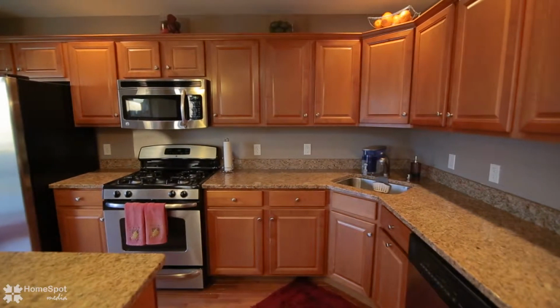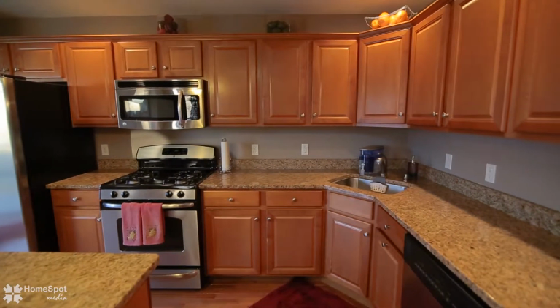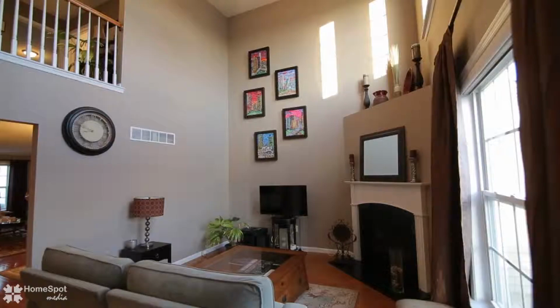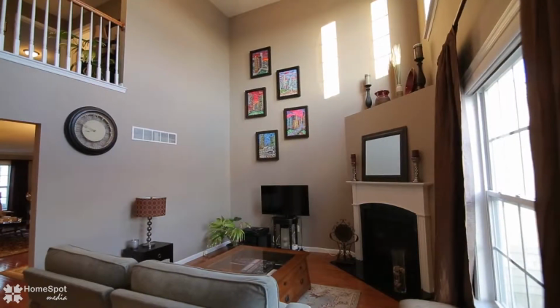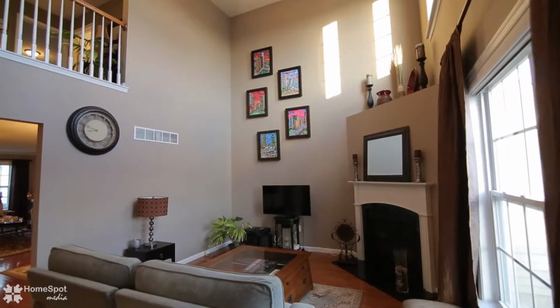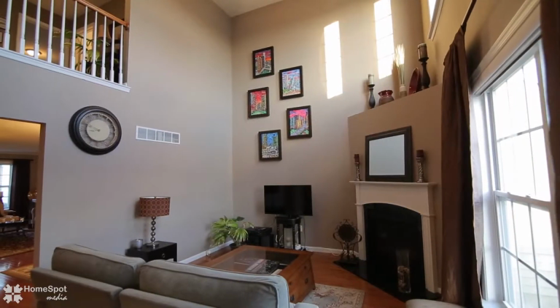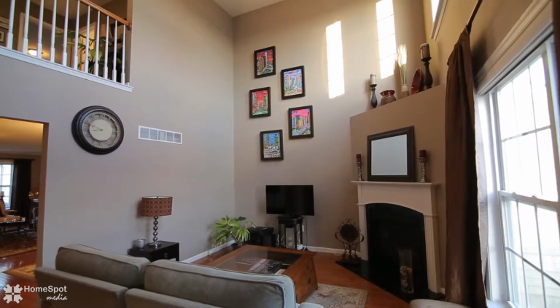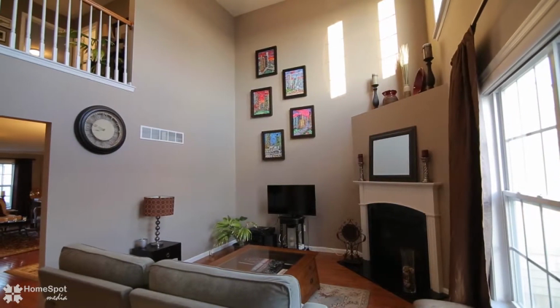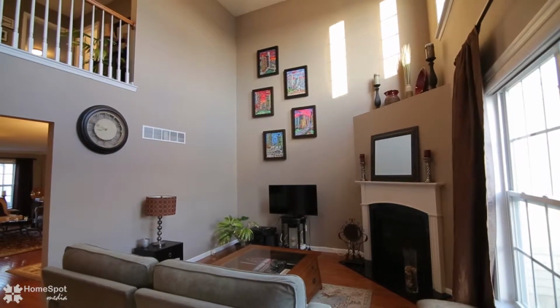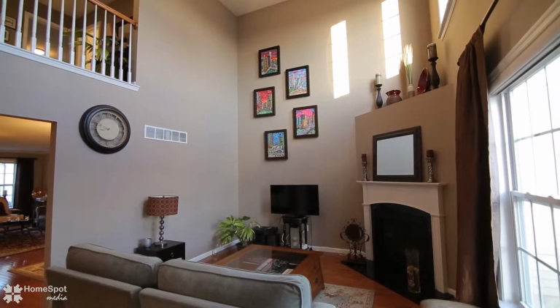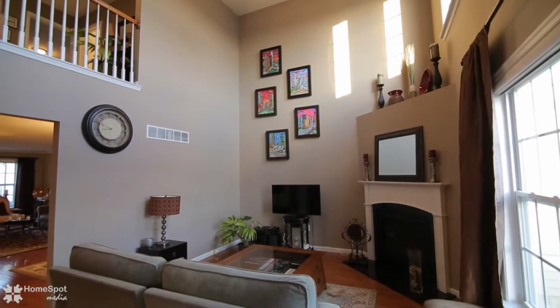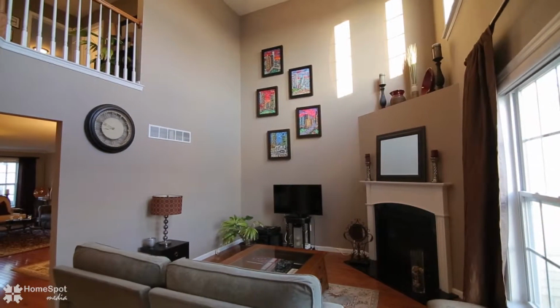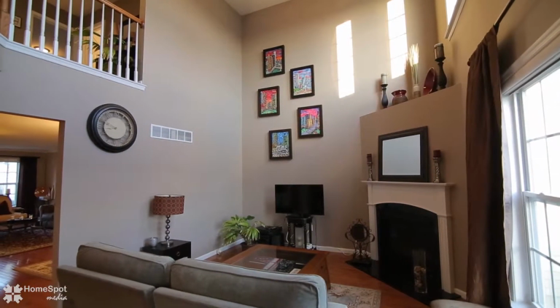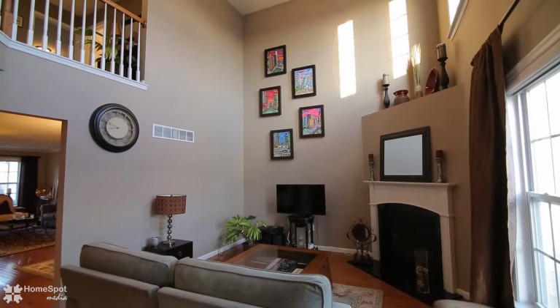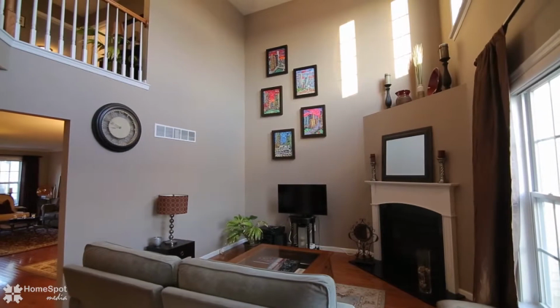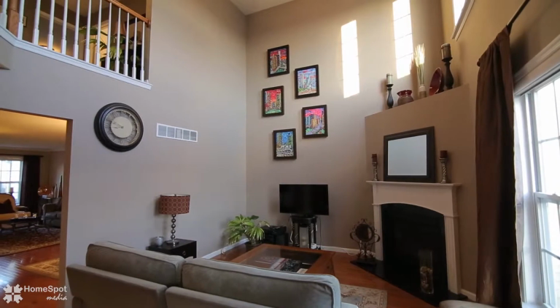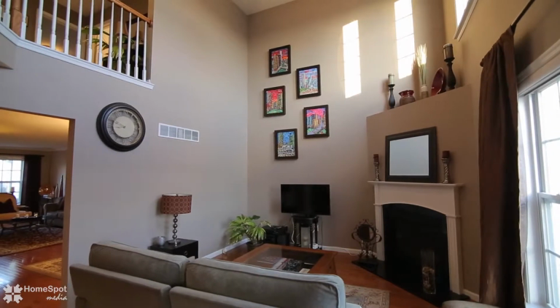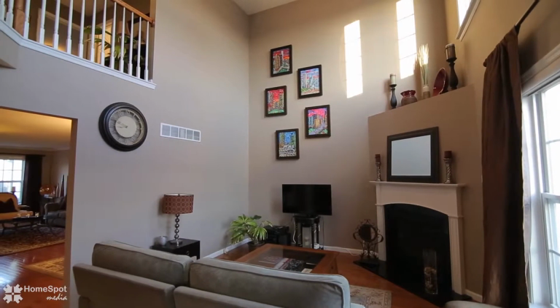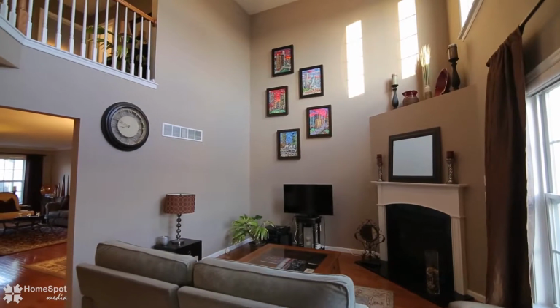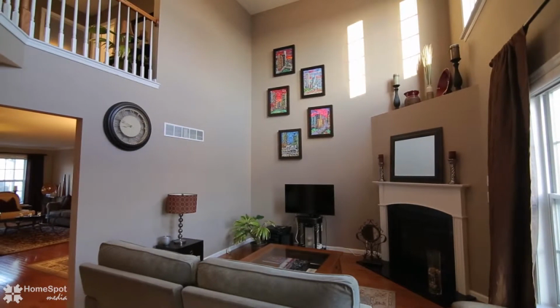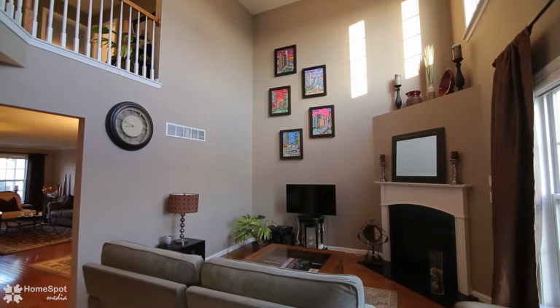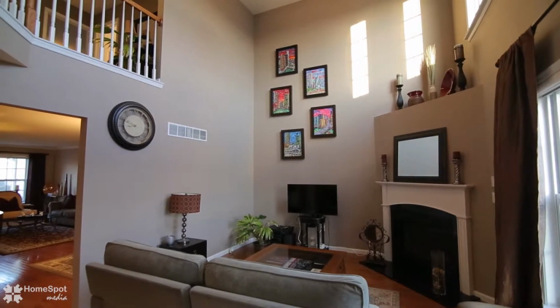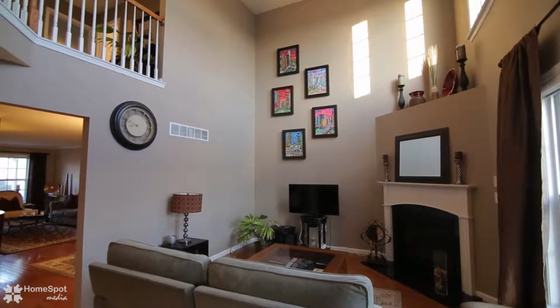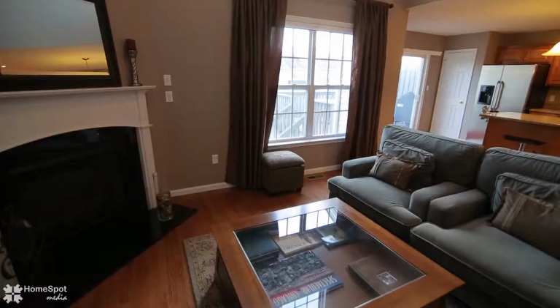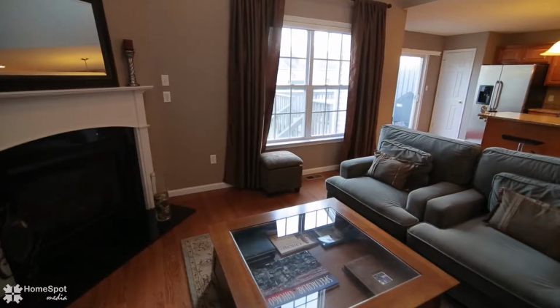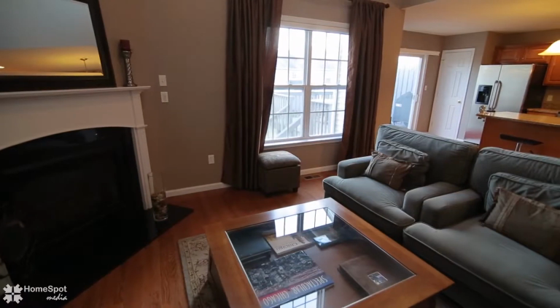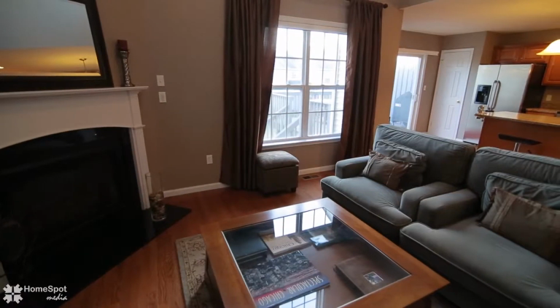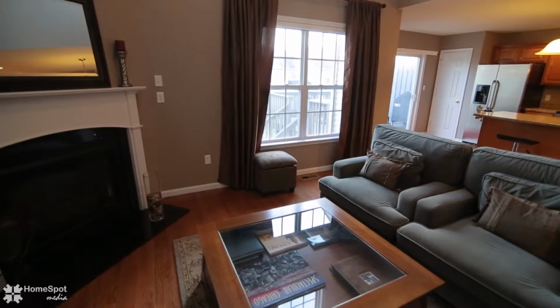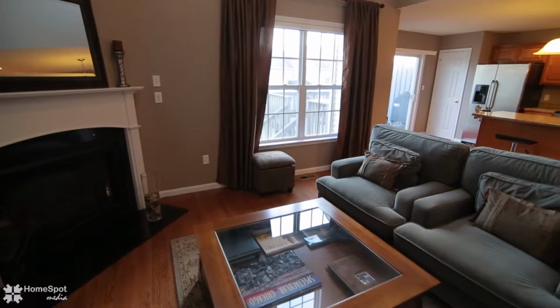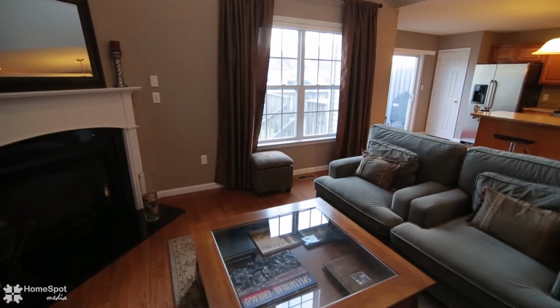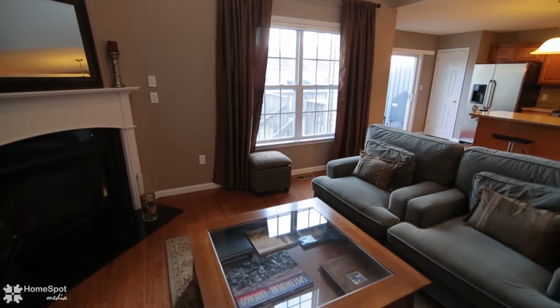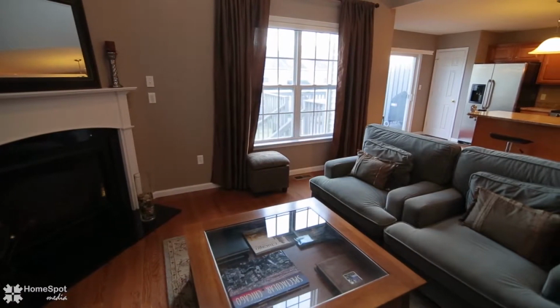It opens to the two-story family room with gas fireplace and exits to the Trex deck overlooking the backyard.